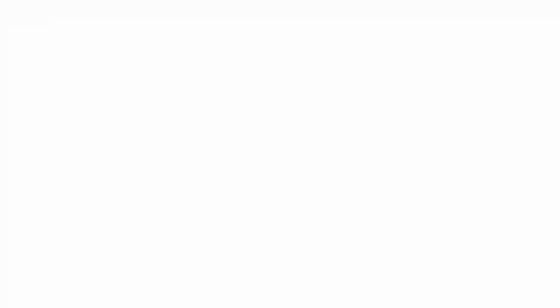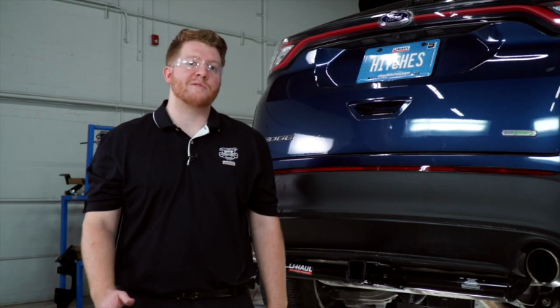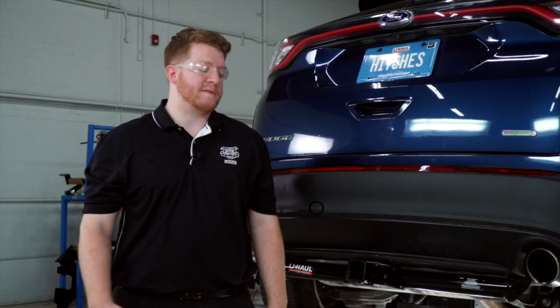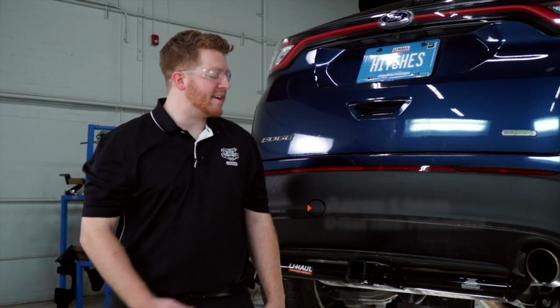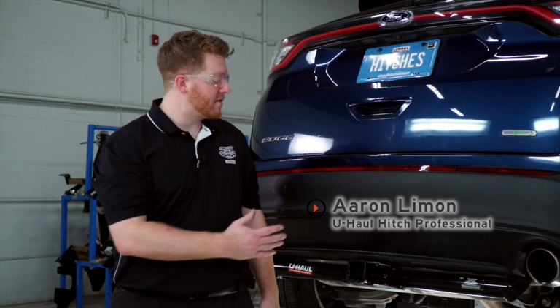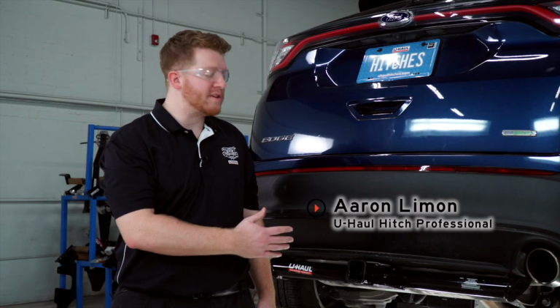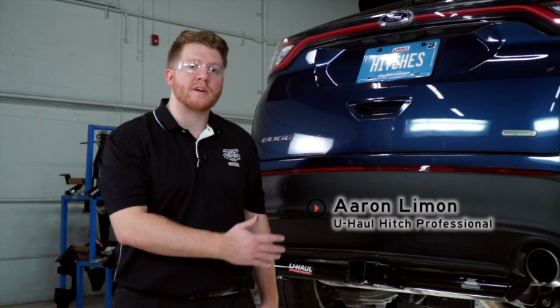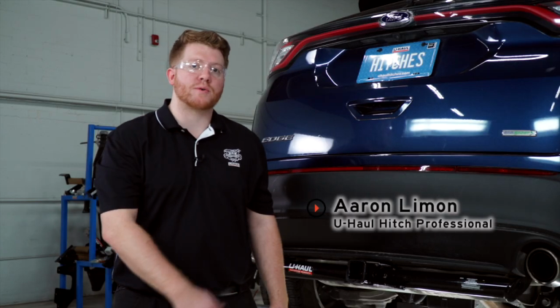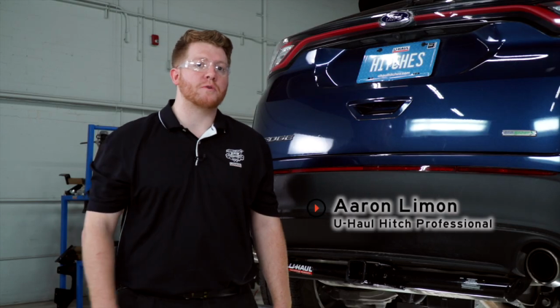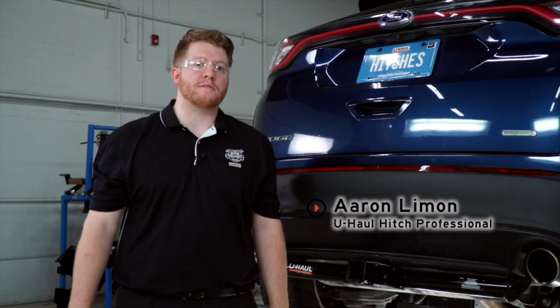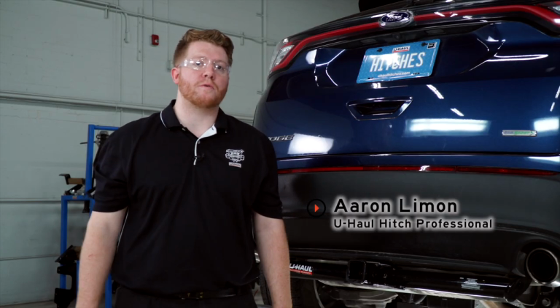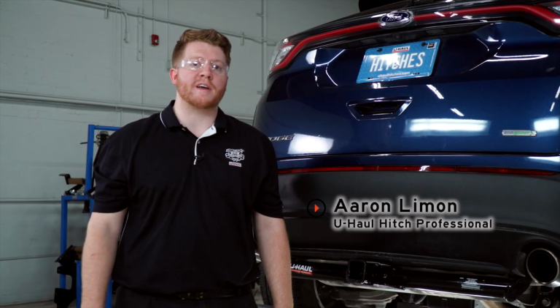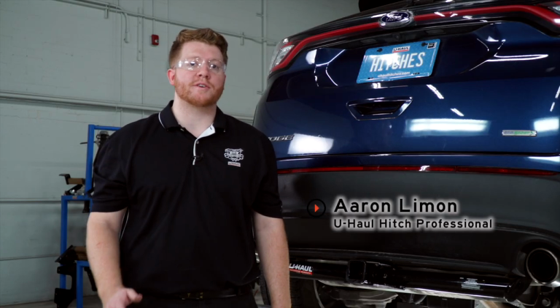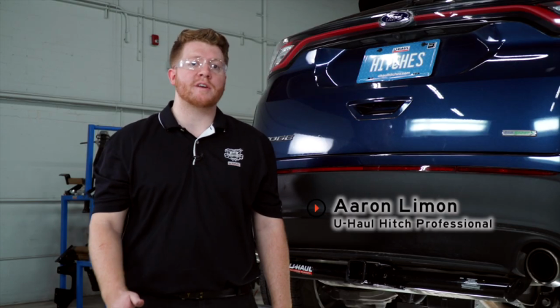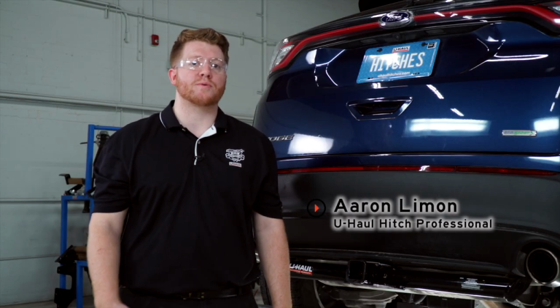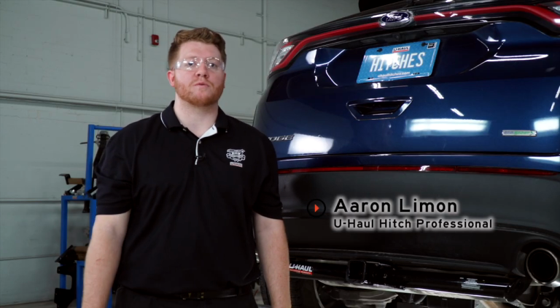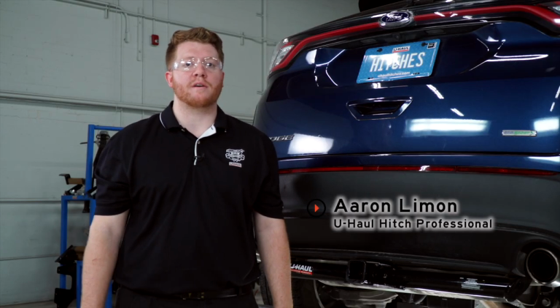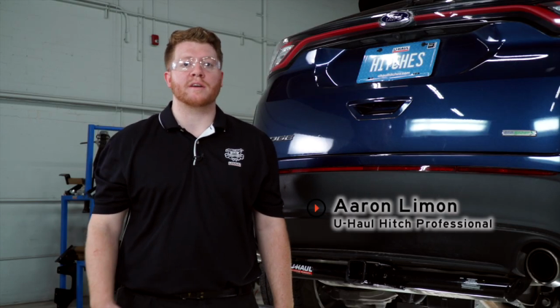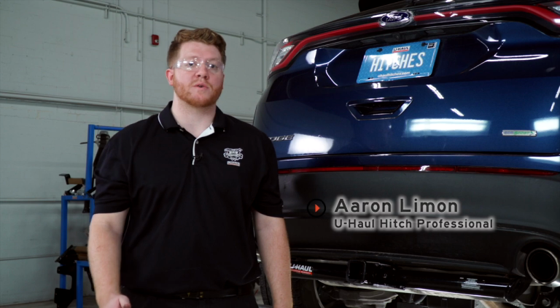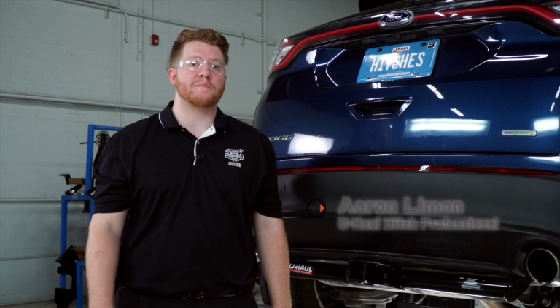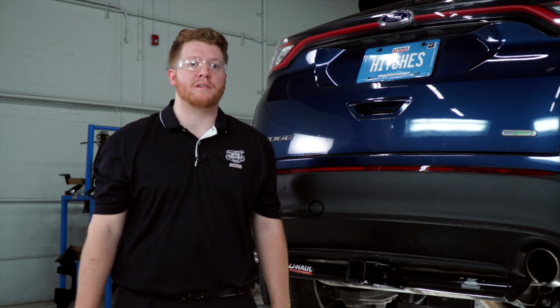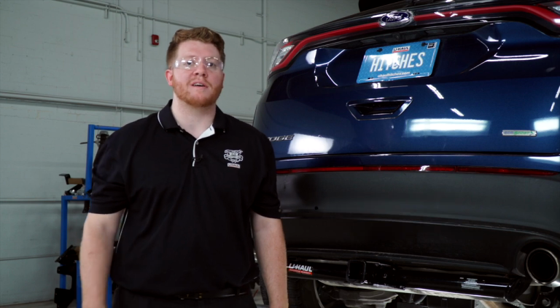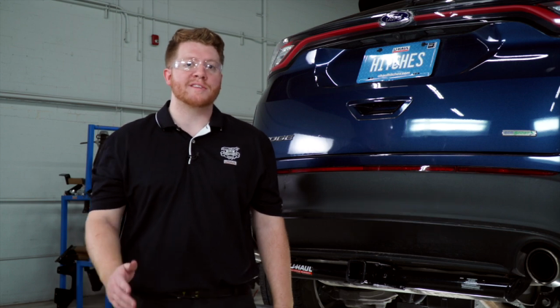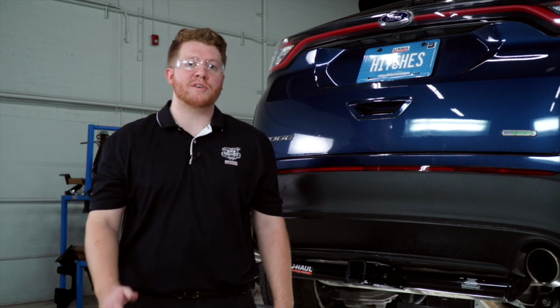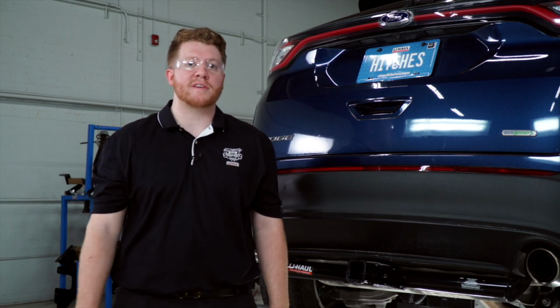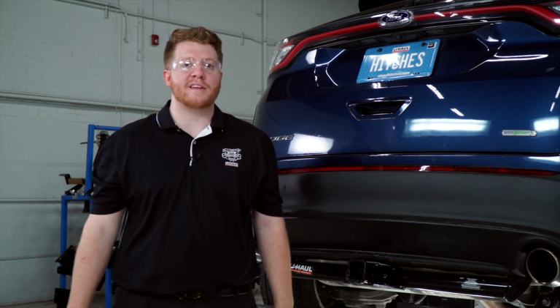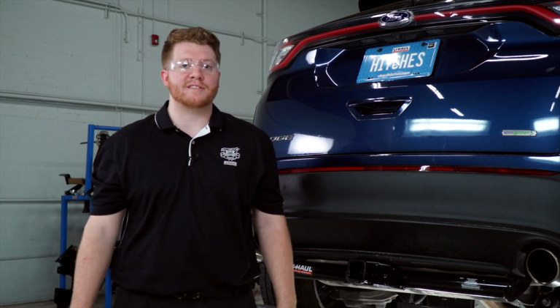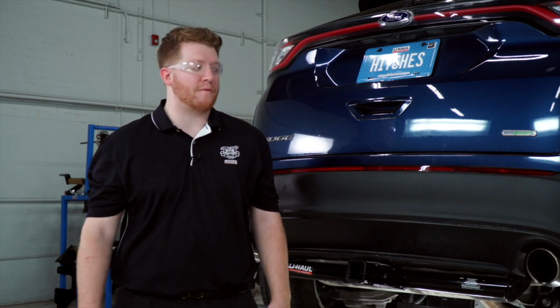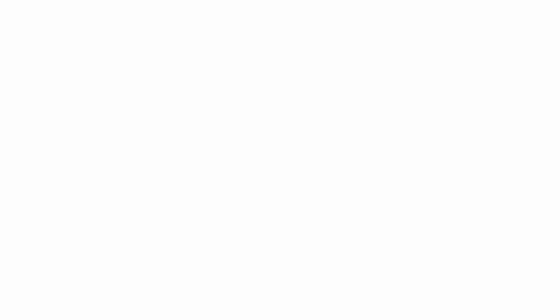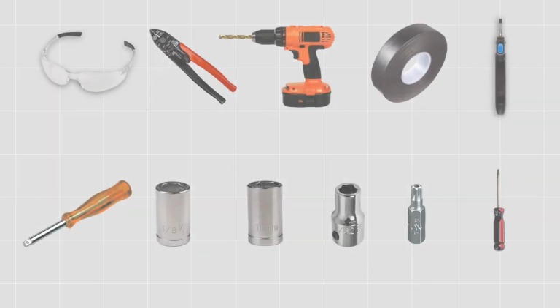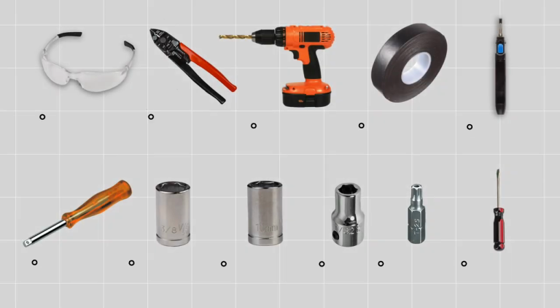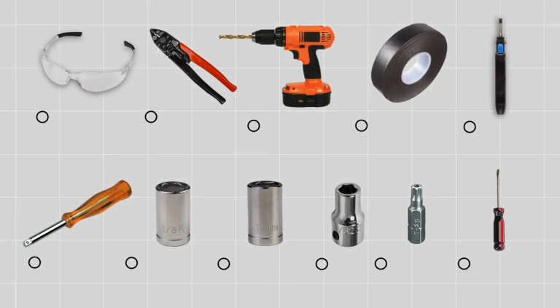Hey, what's up you guys. If you're gonna be towing a trailer with your Ford Edge, you're gonna need trailer wiring — it's required by law. So let's go ahead and break down that install for you.